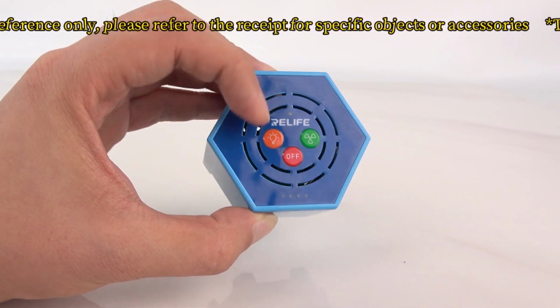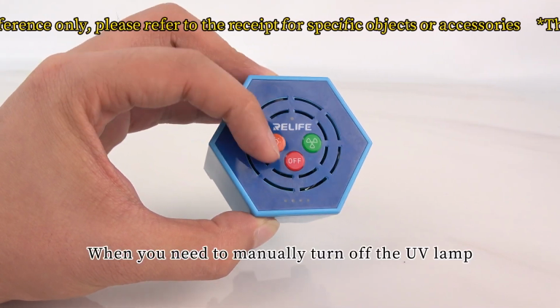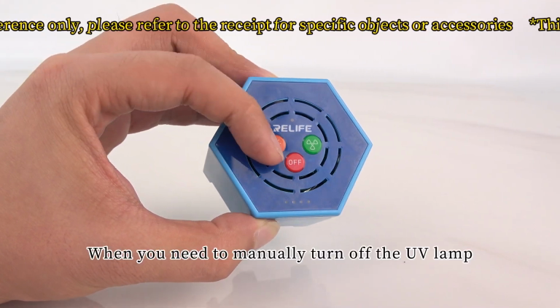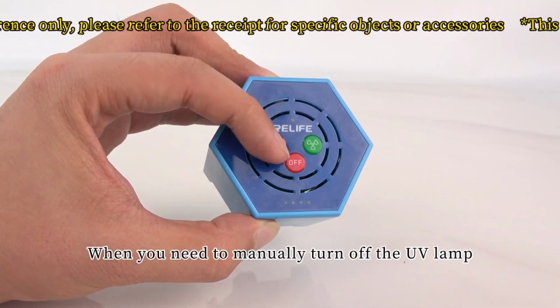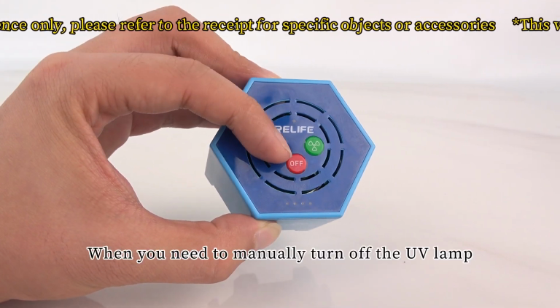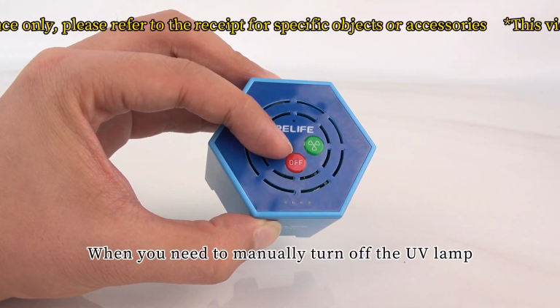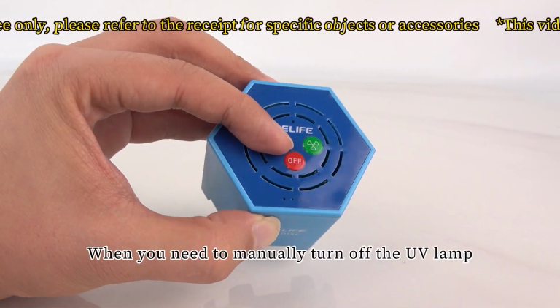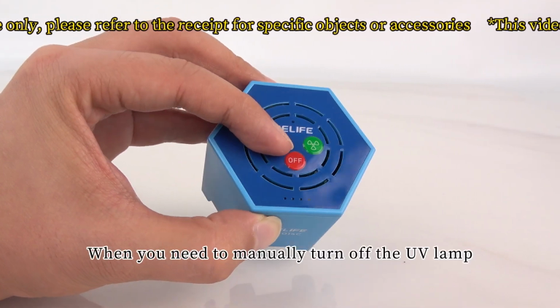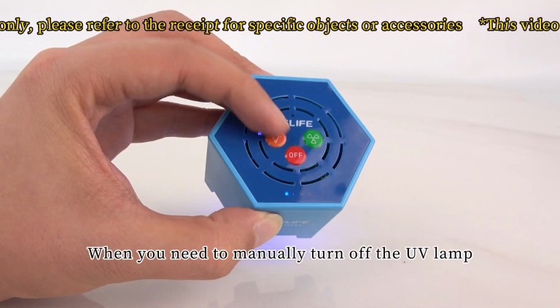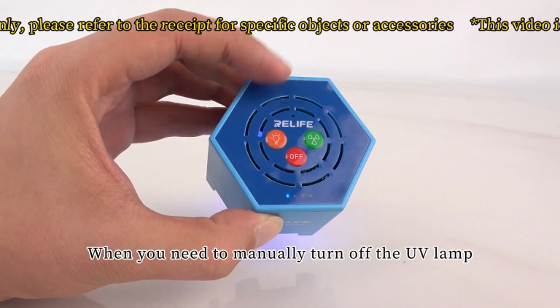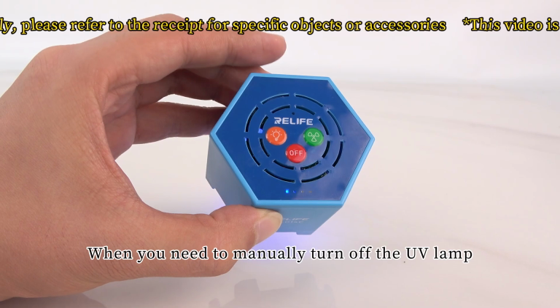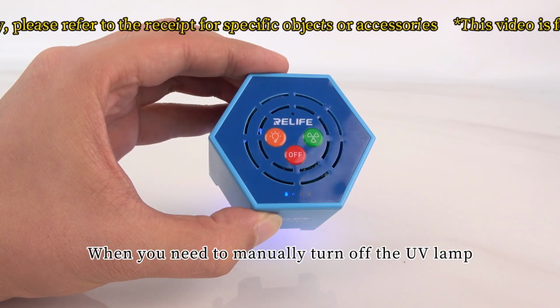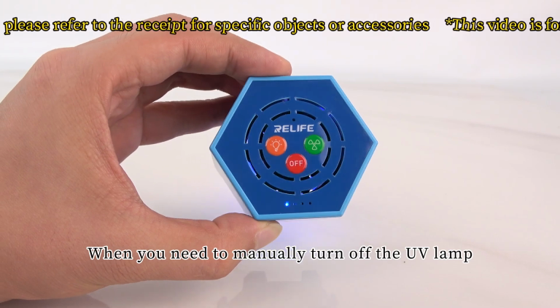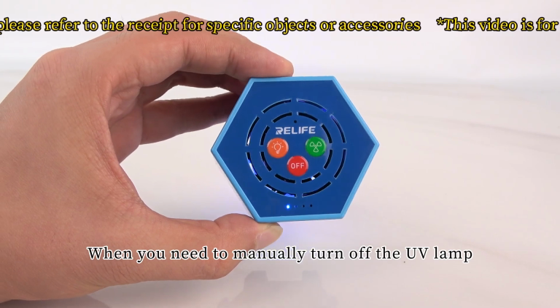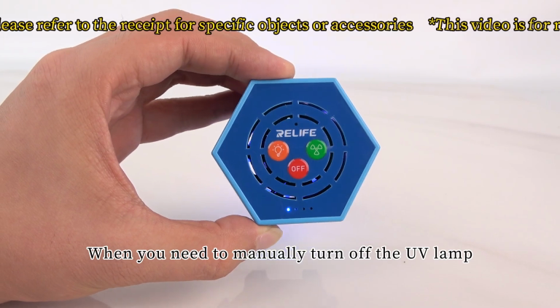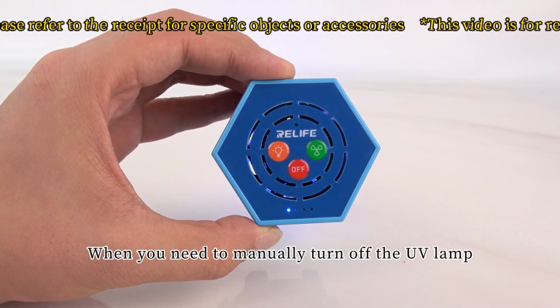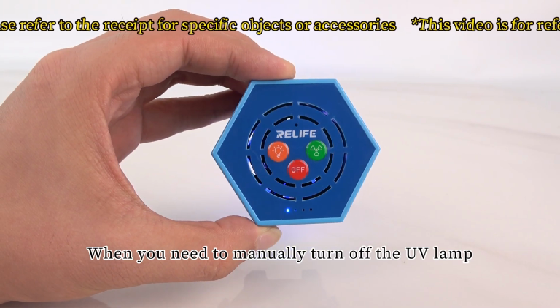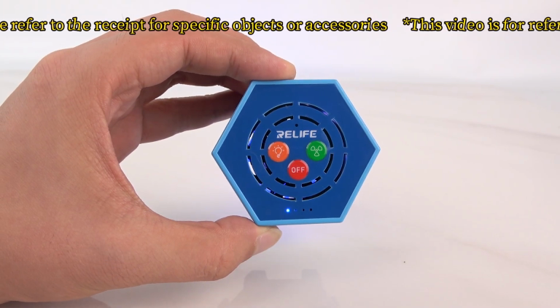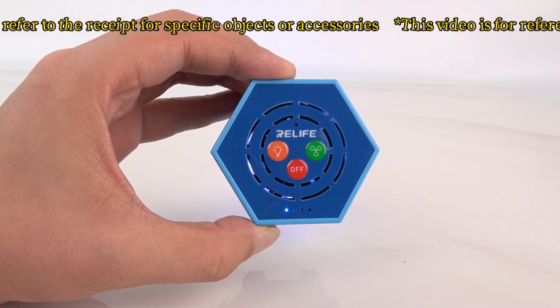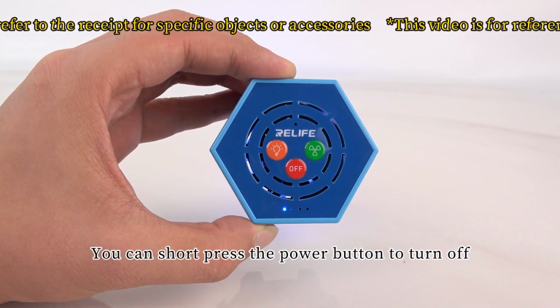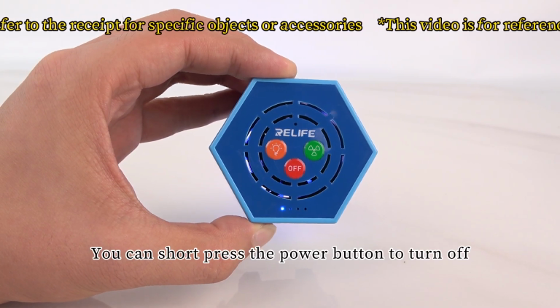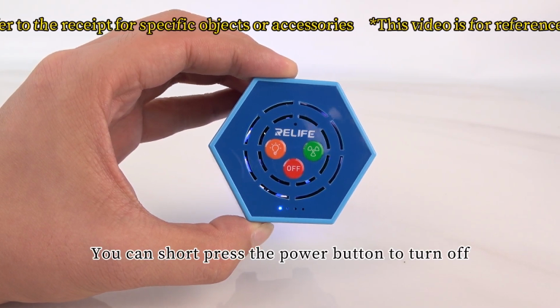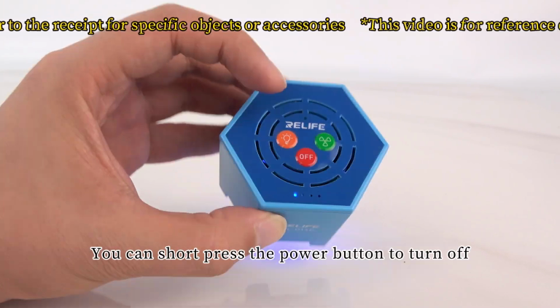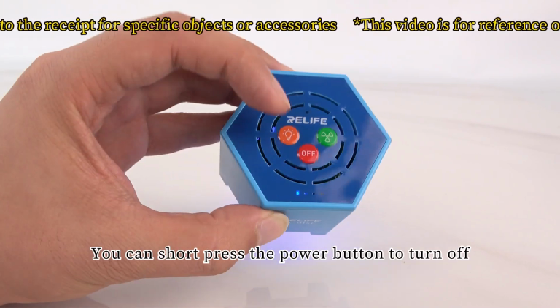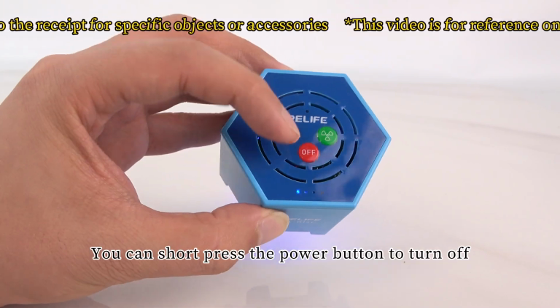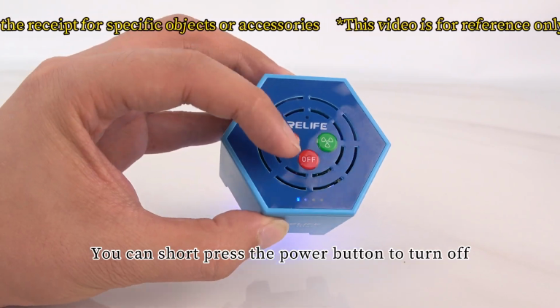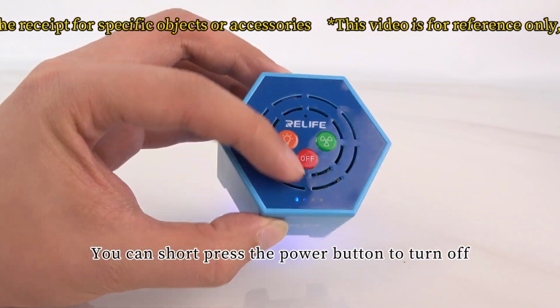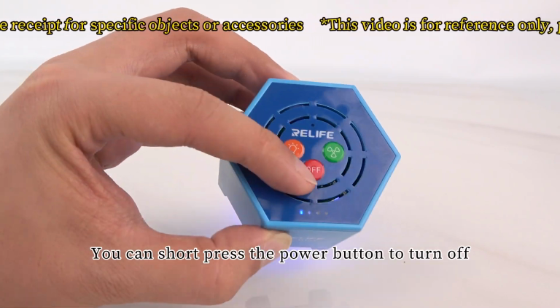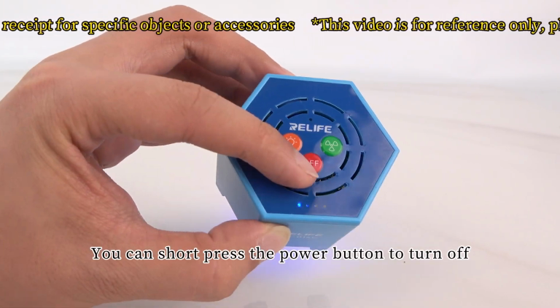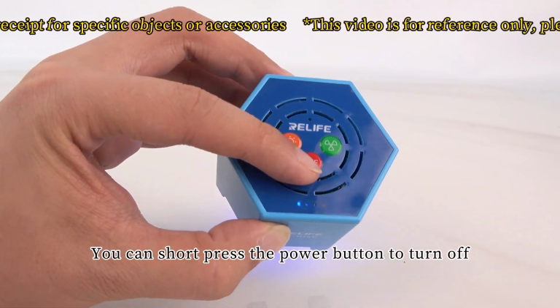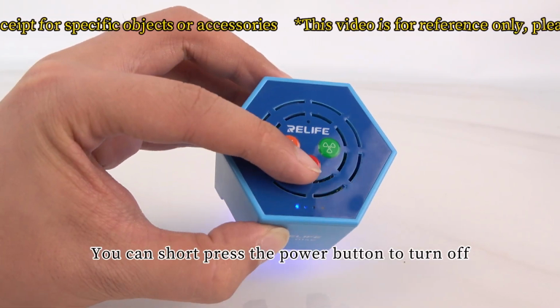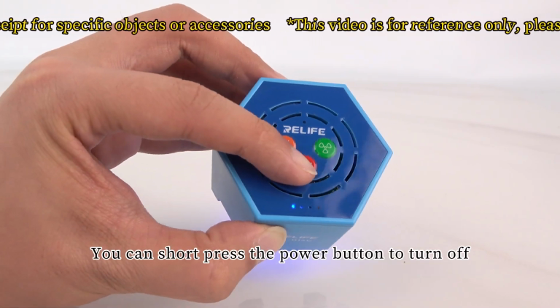When you need to manually turn off the UV lamp, you can short press the power button to turn it off.